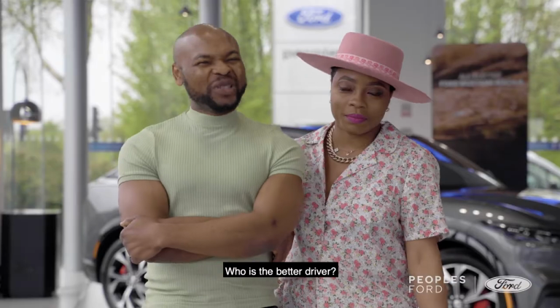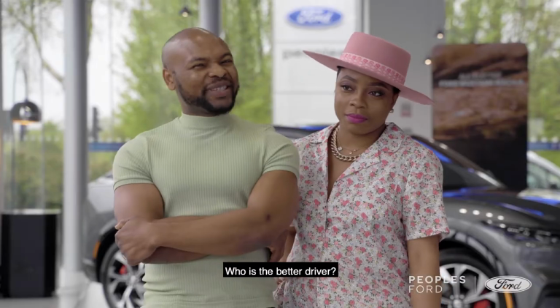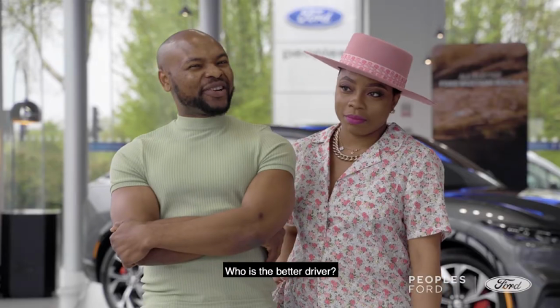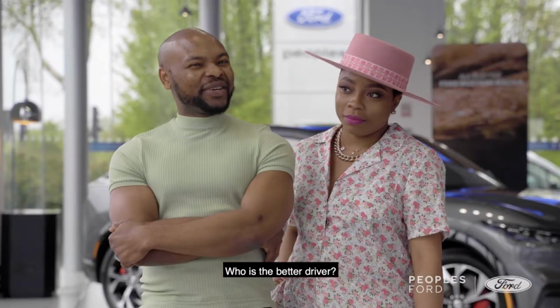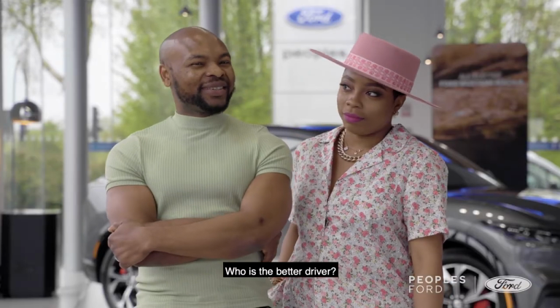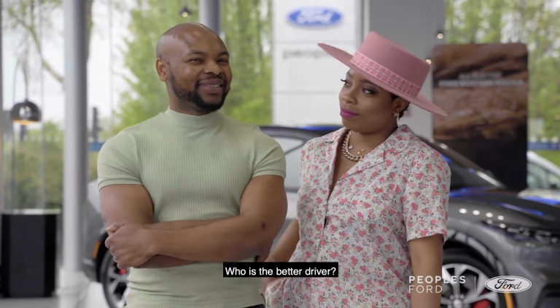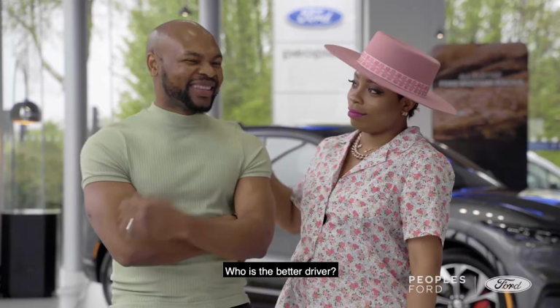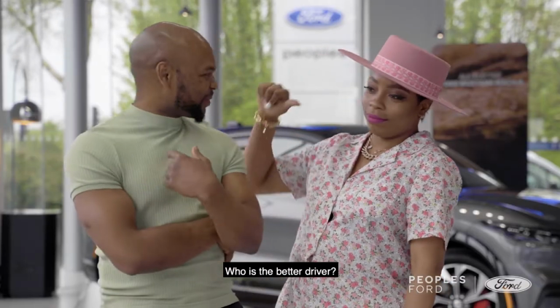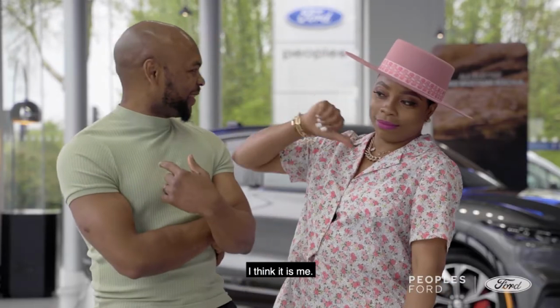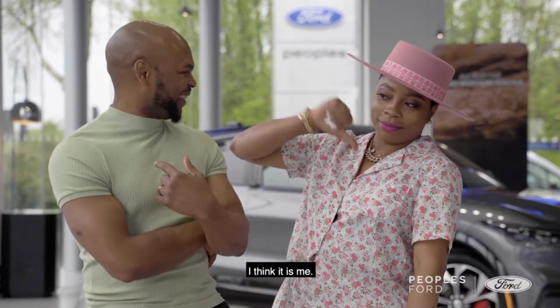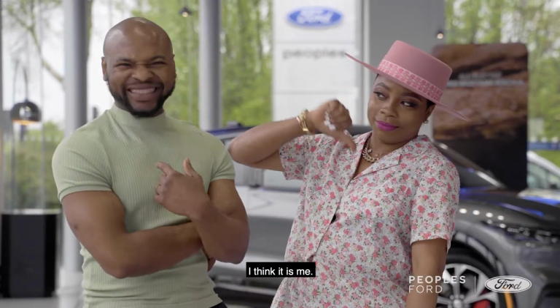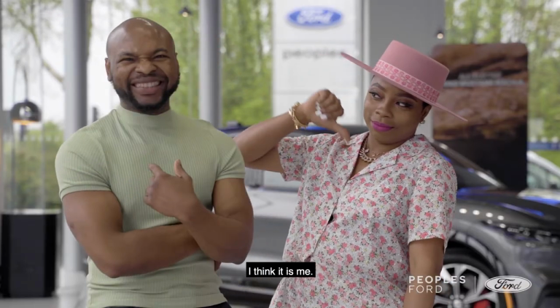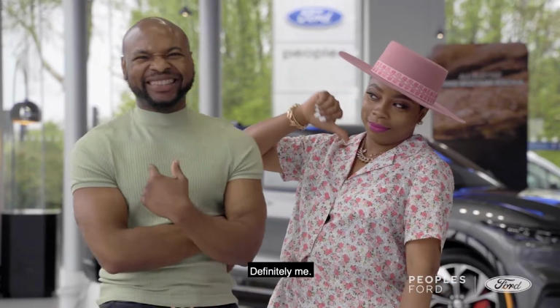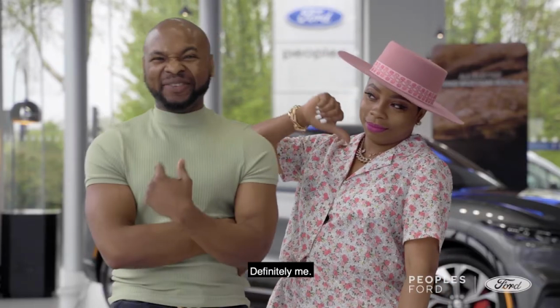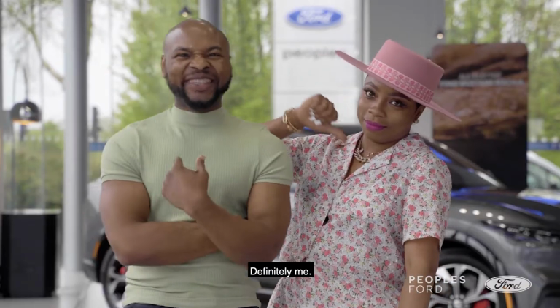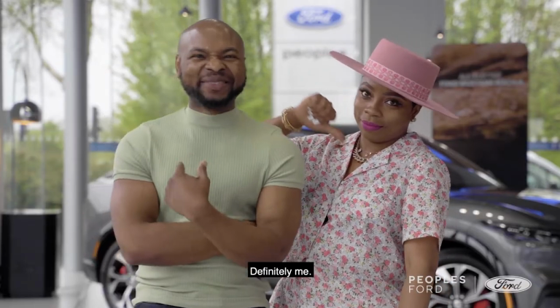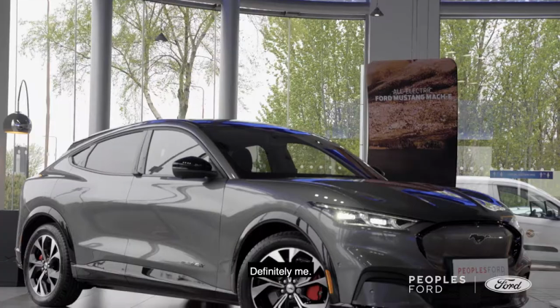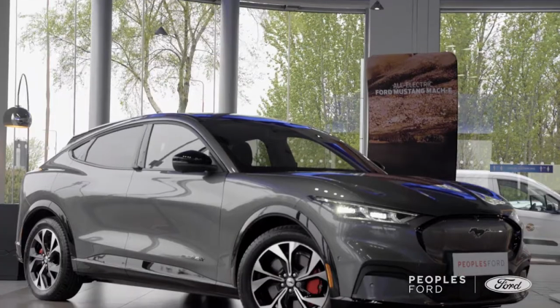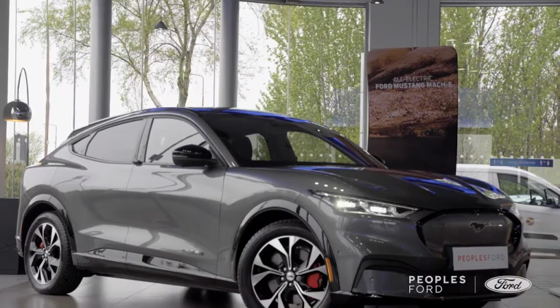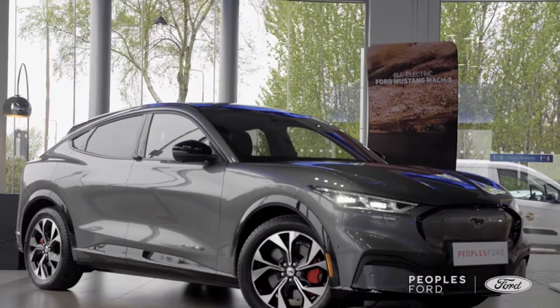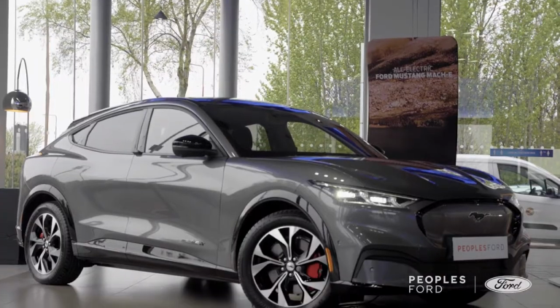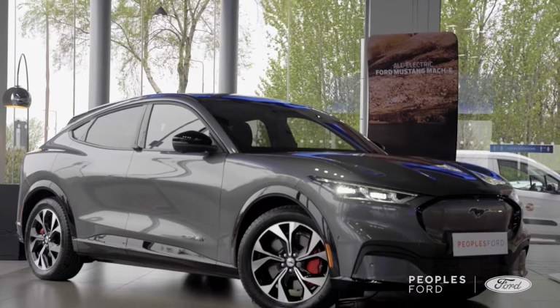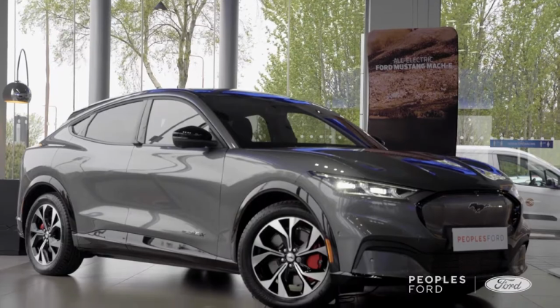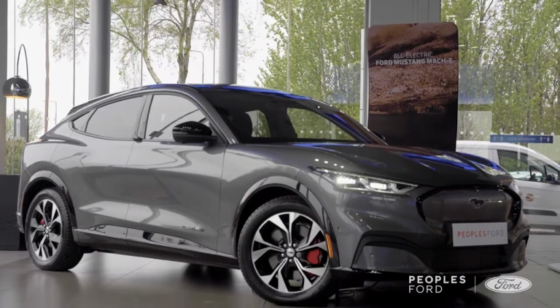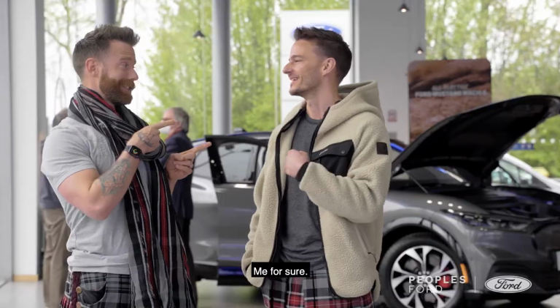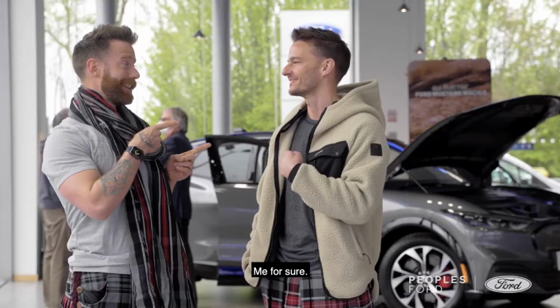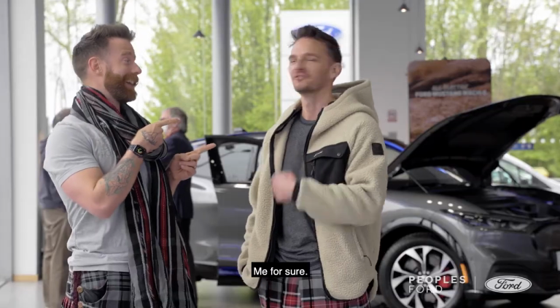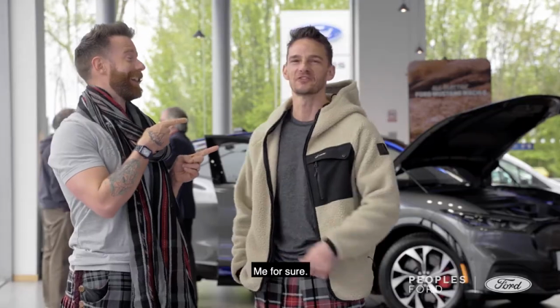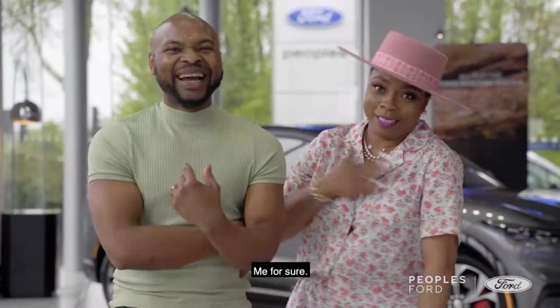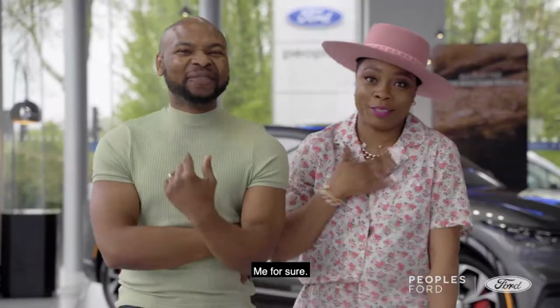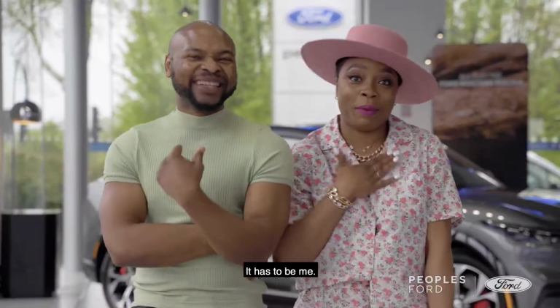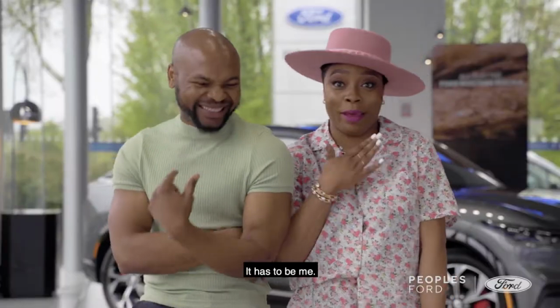Who's the better driver? I think it's me. It's definitely me. Me. For sure. It has to be me.